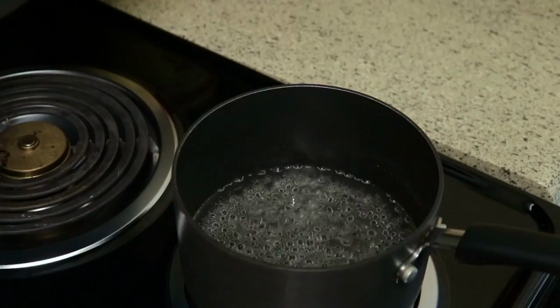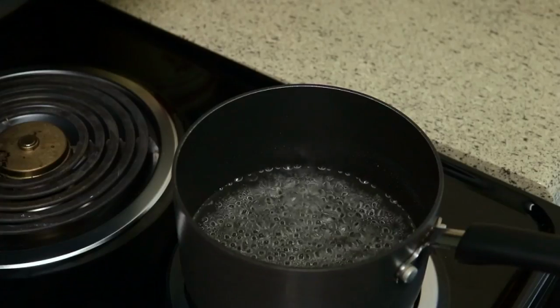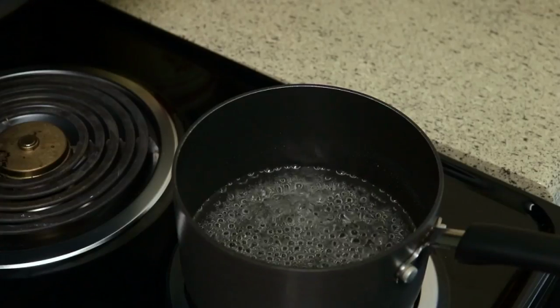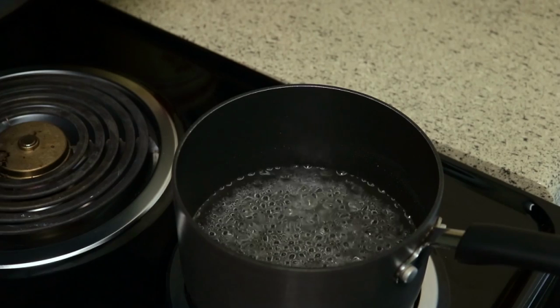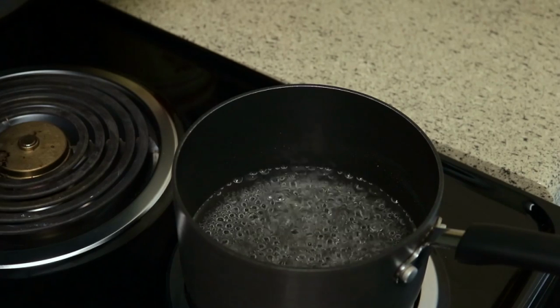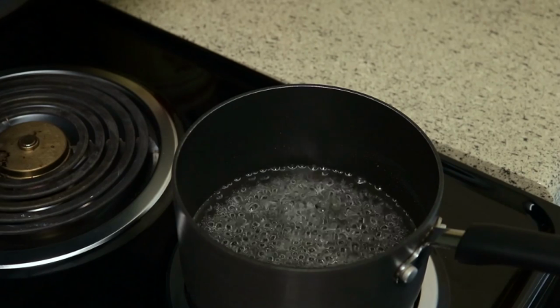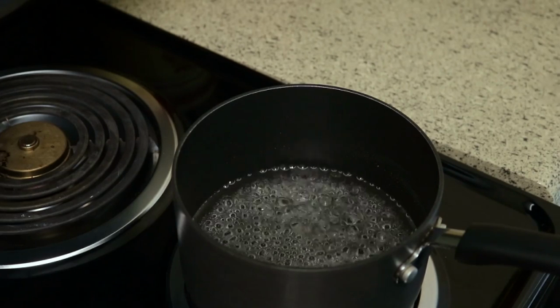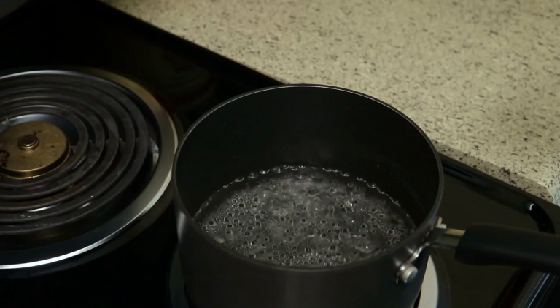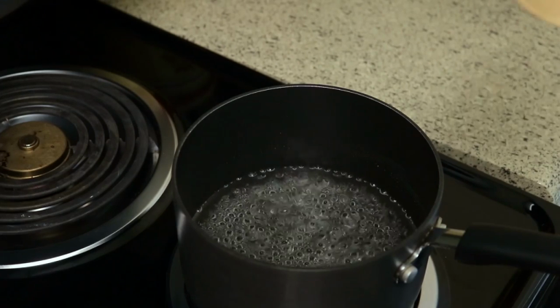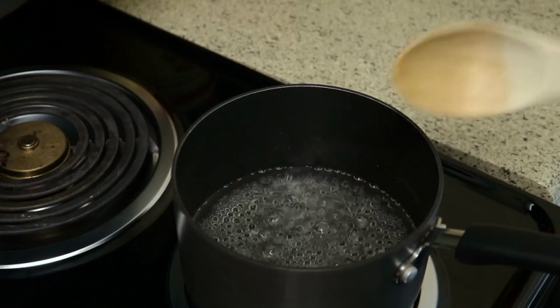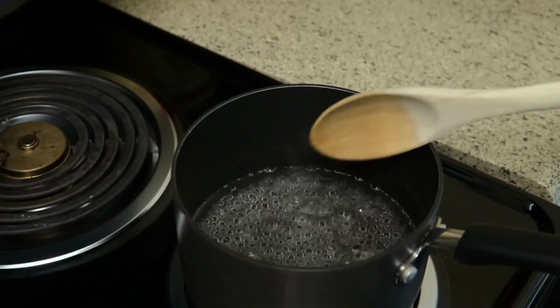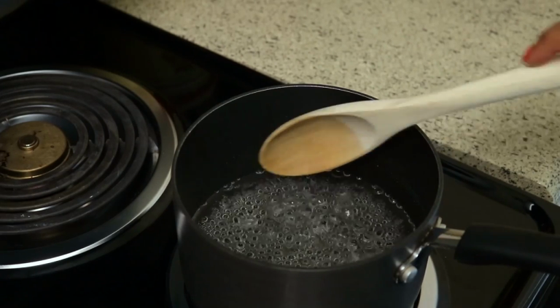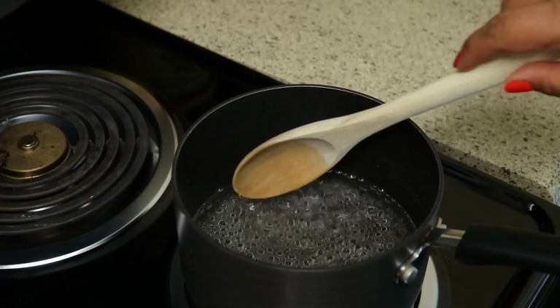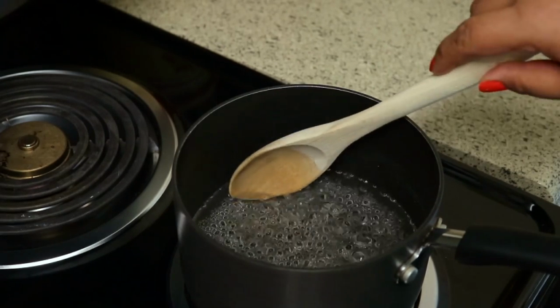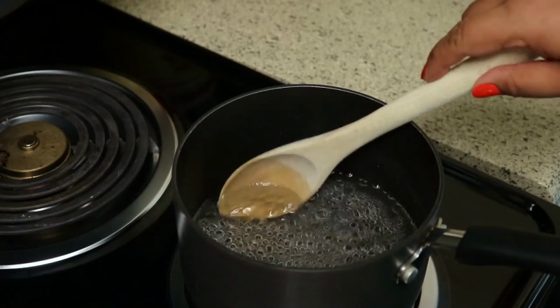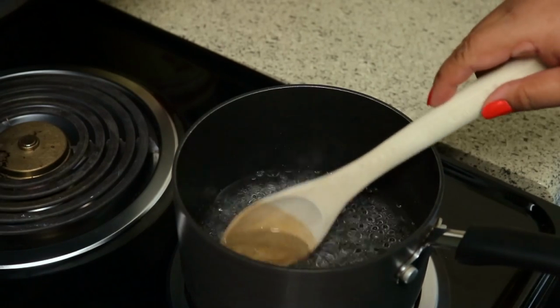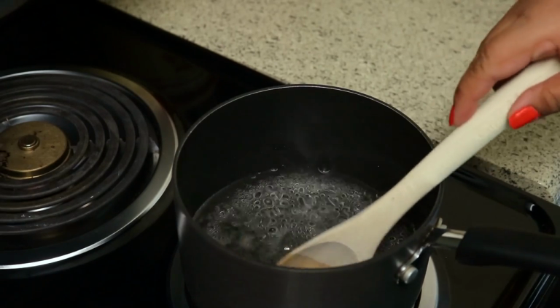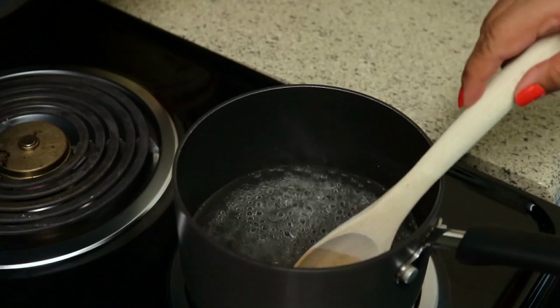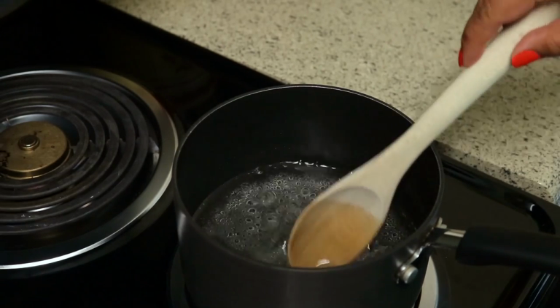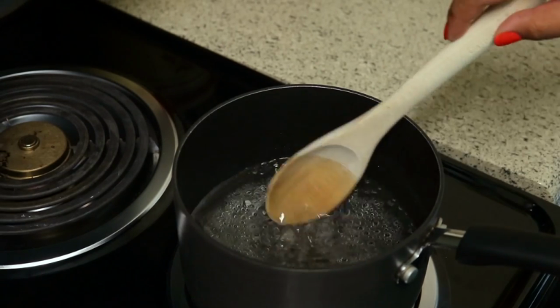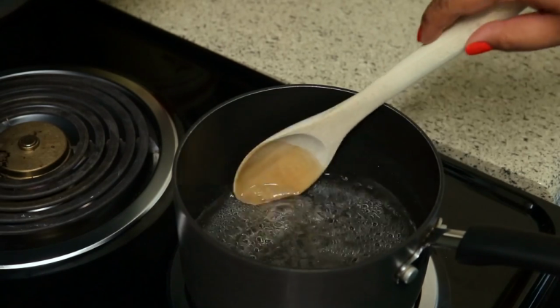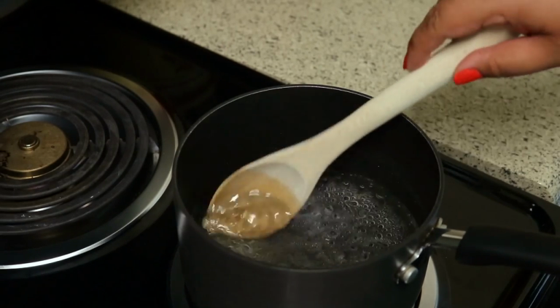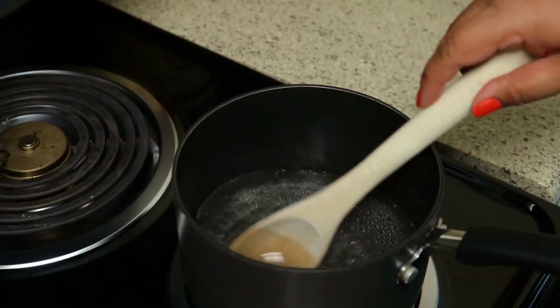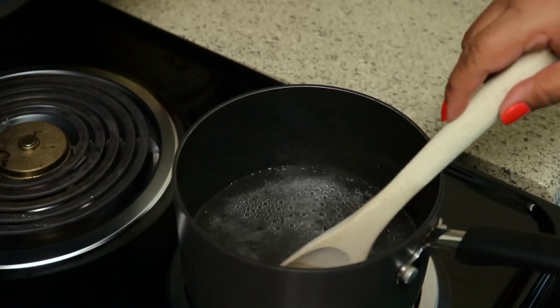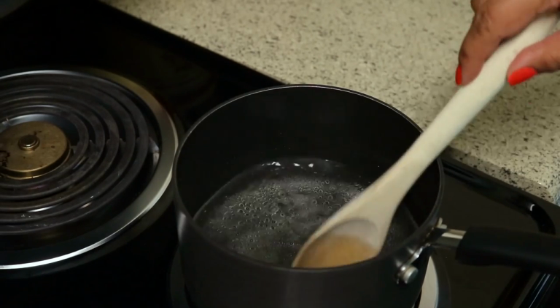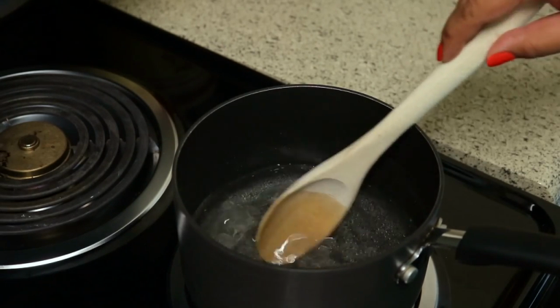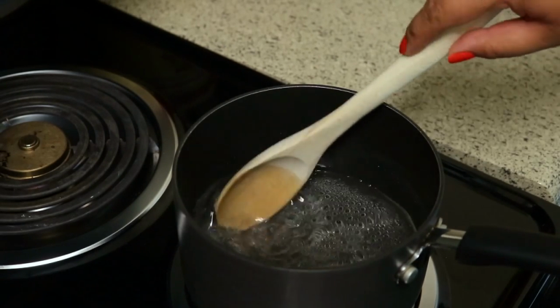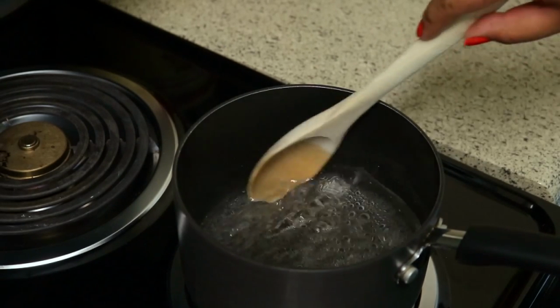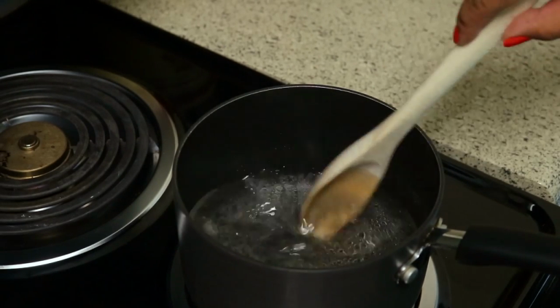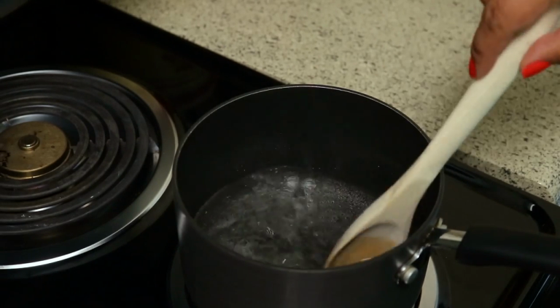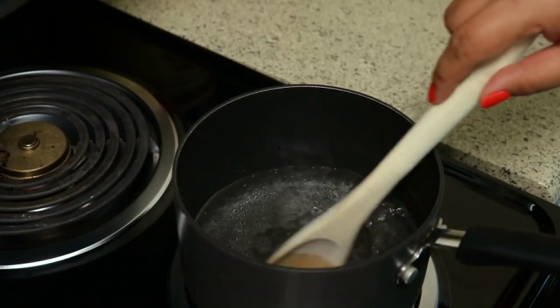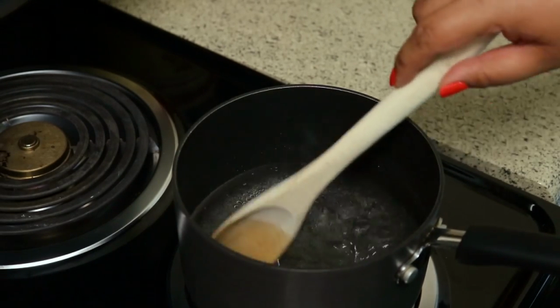After the sugar is dissolved, let it boil for about a minute or so, and then remove it from the heat.